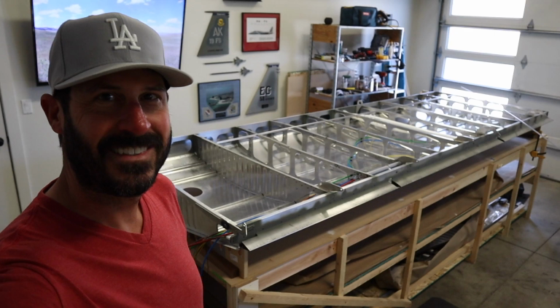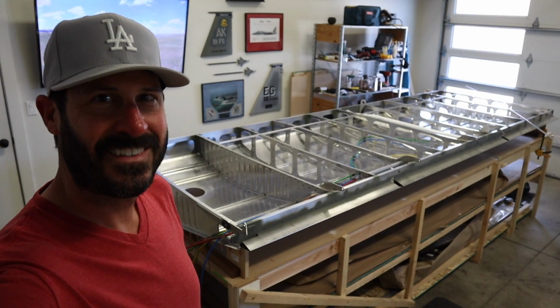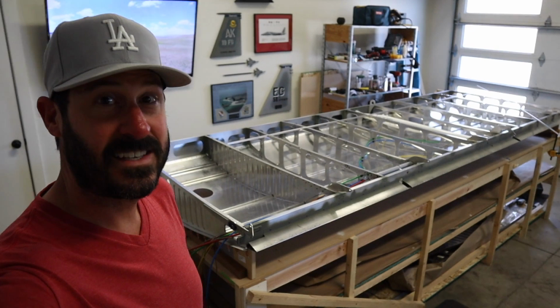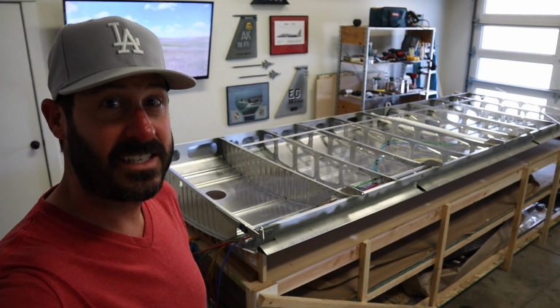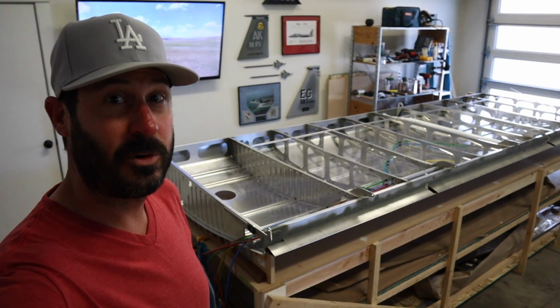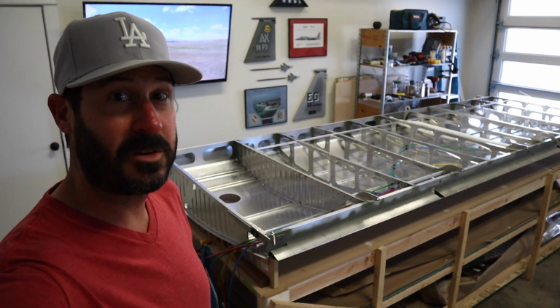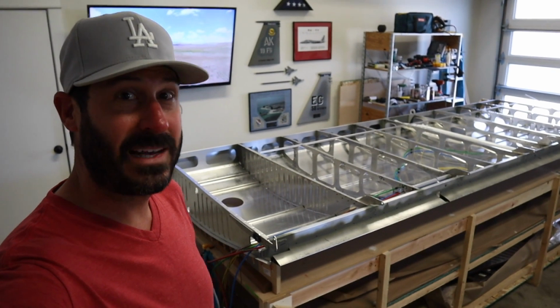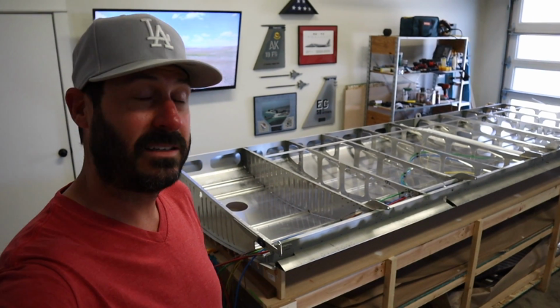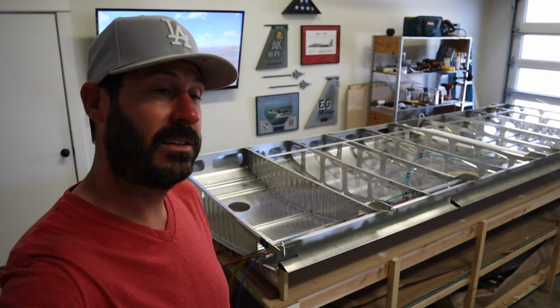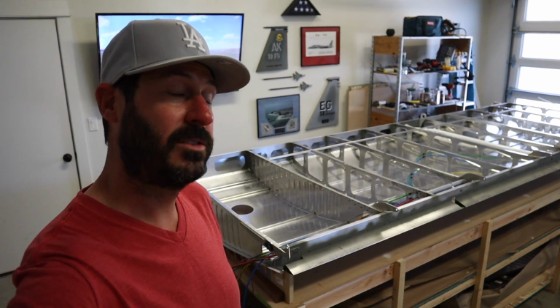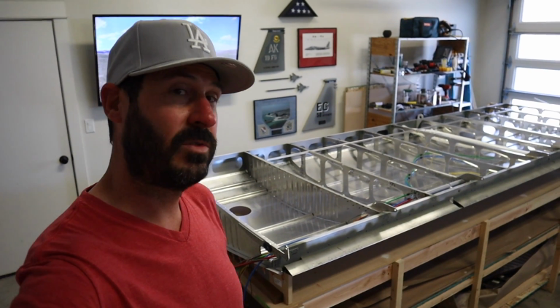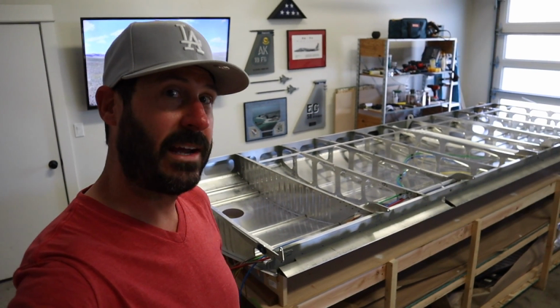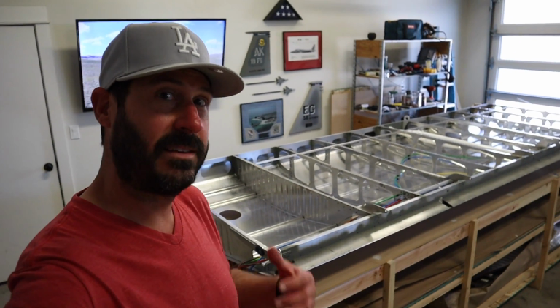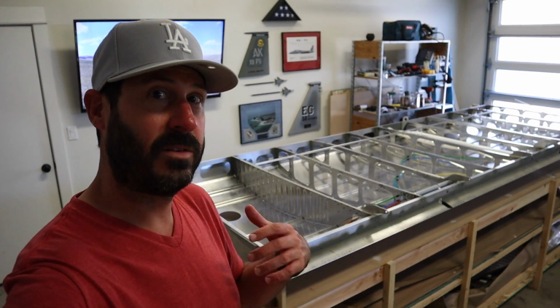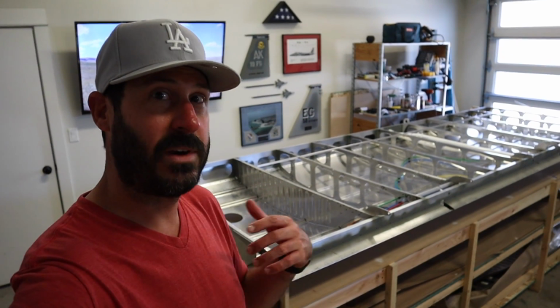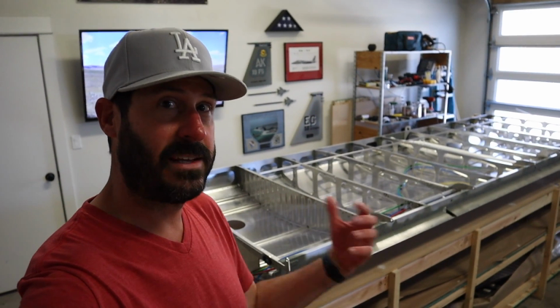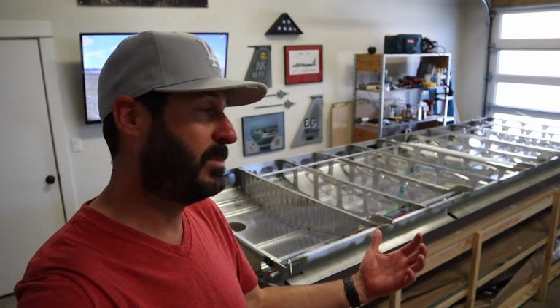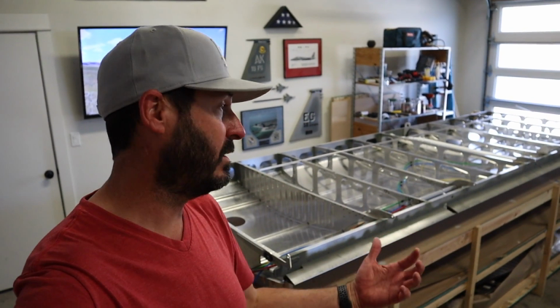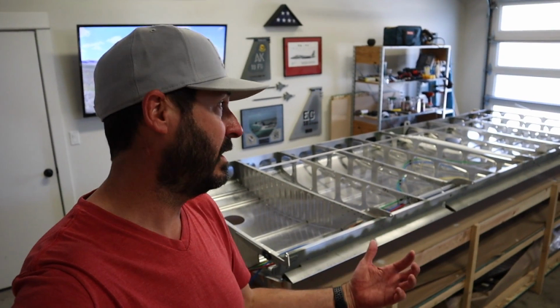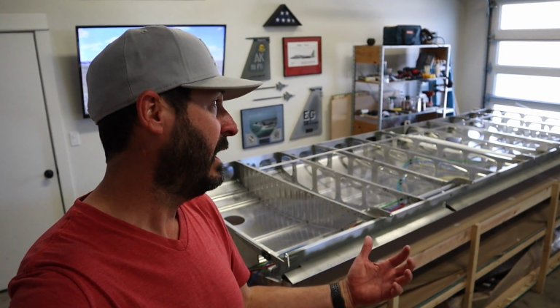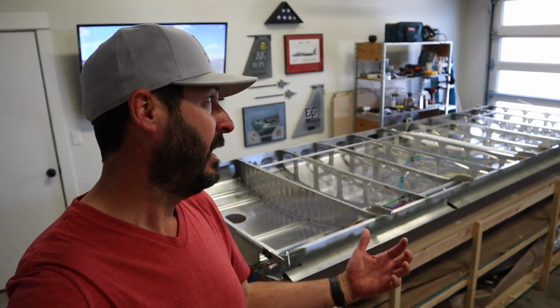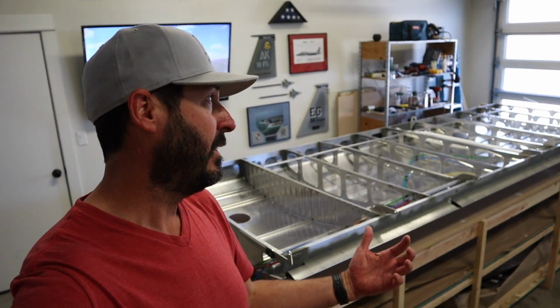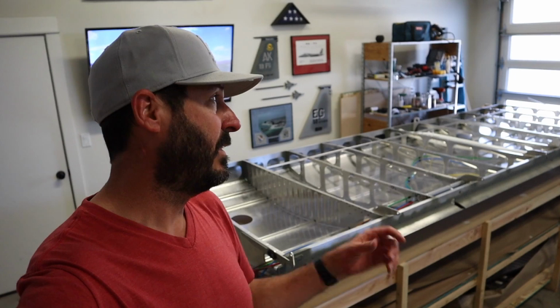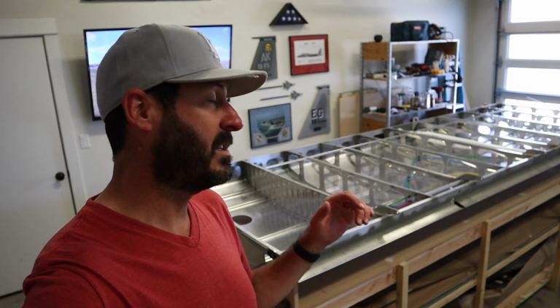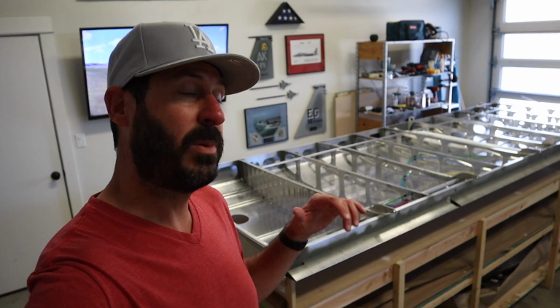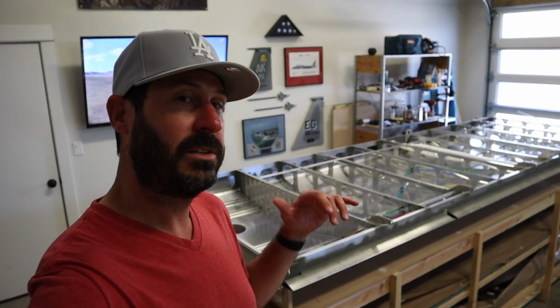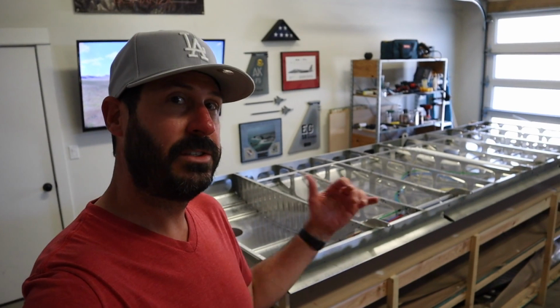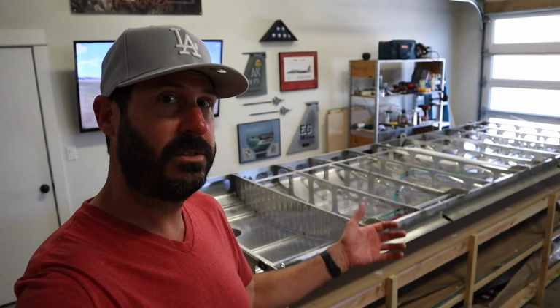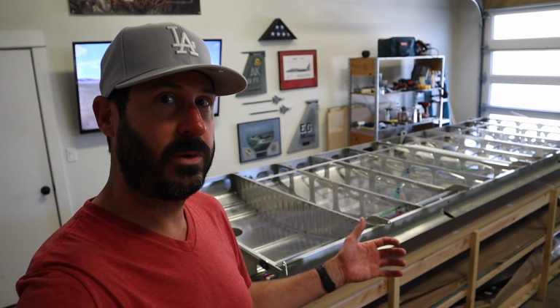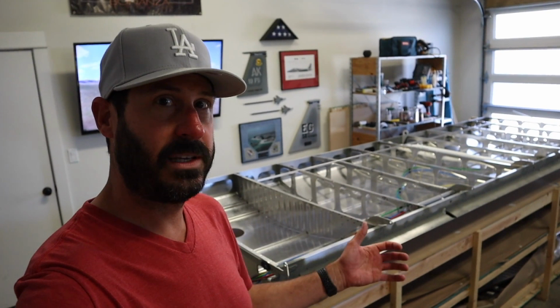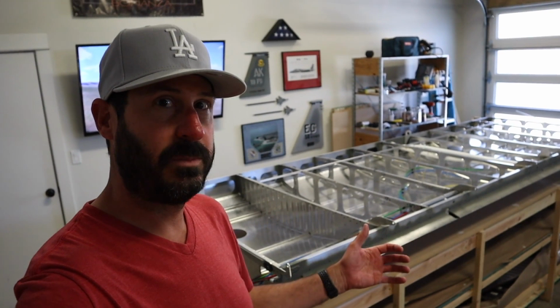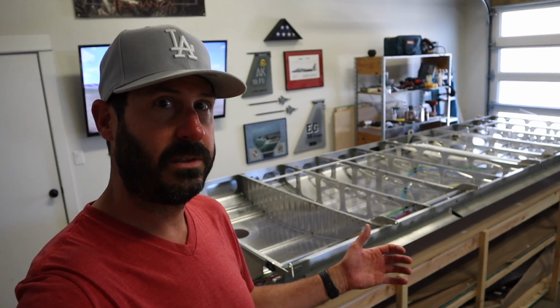Hey, it's Steve. Welcome back to Clear Direct, the RANS build. This is part two of the wing build.